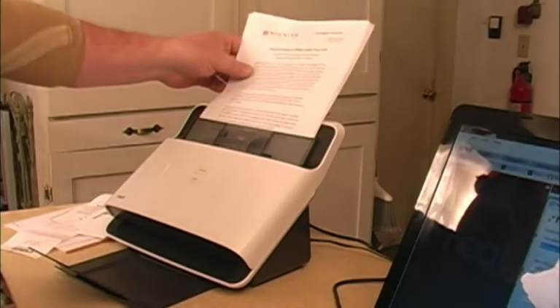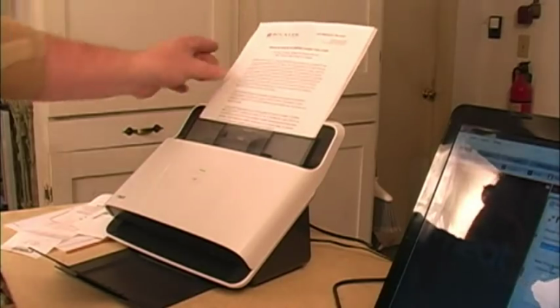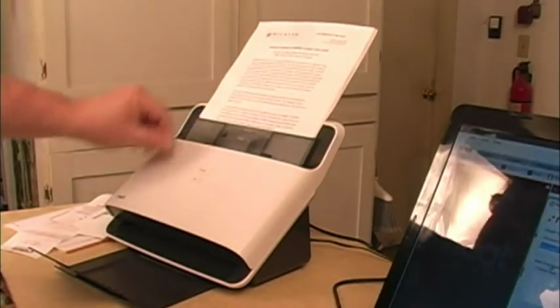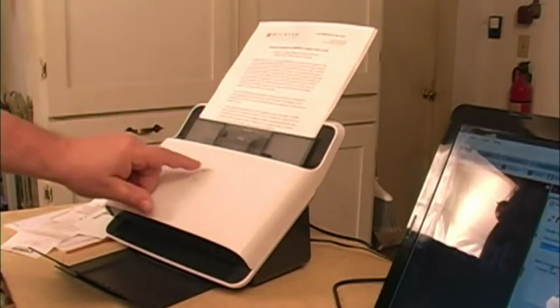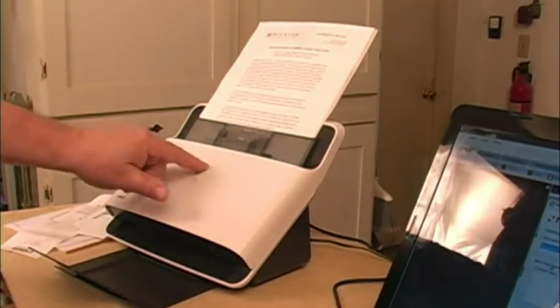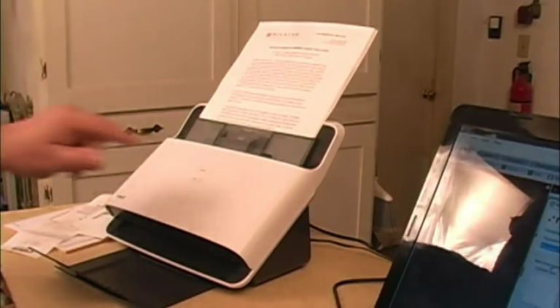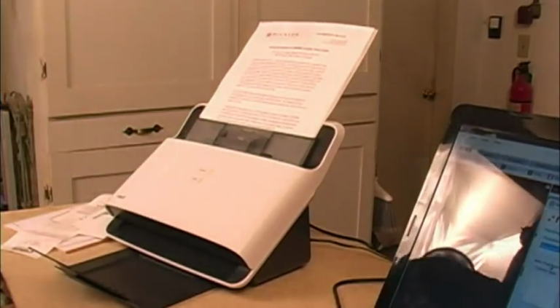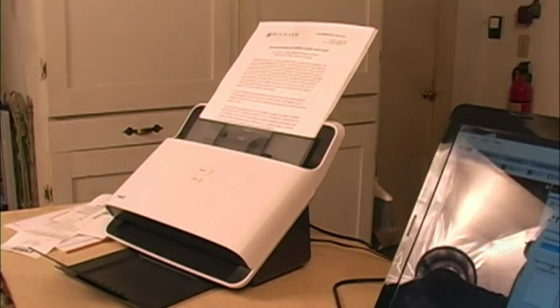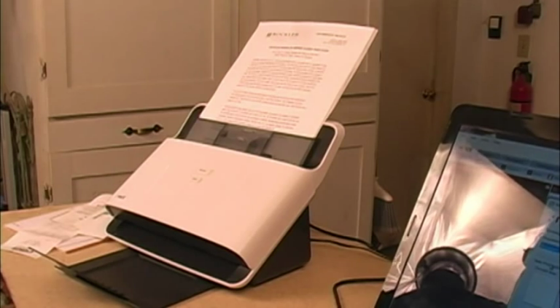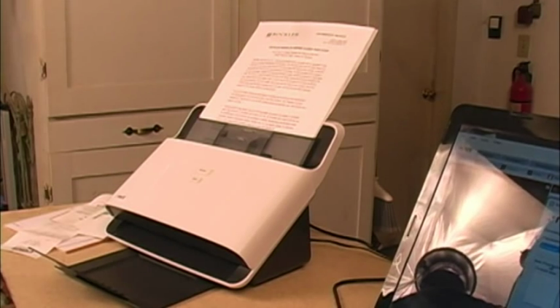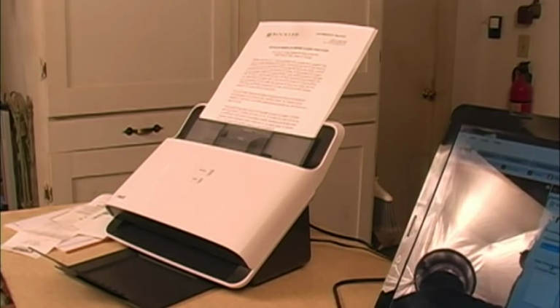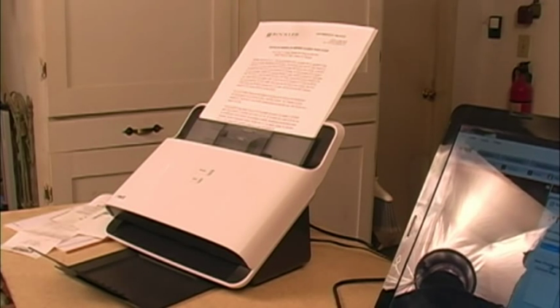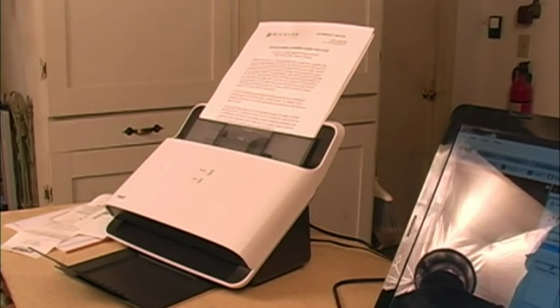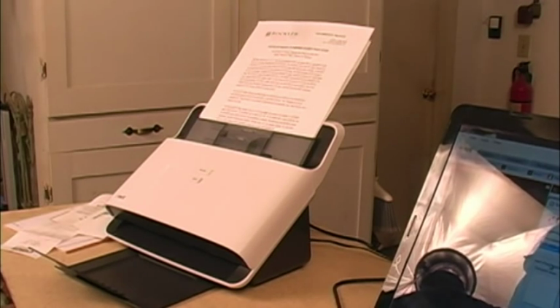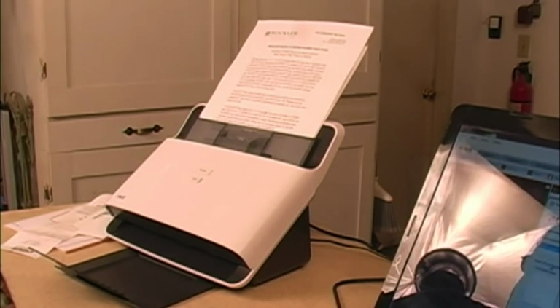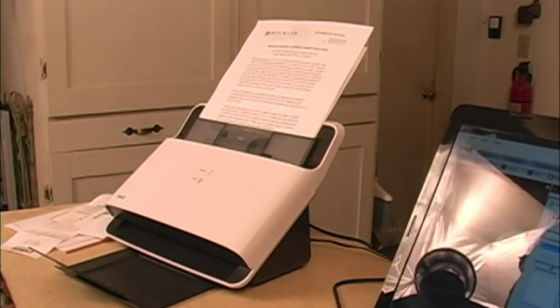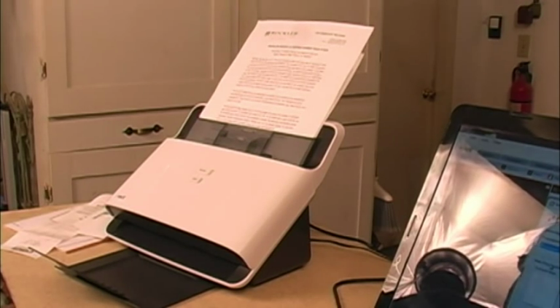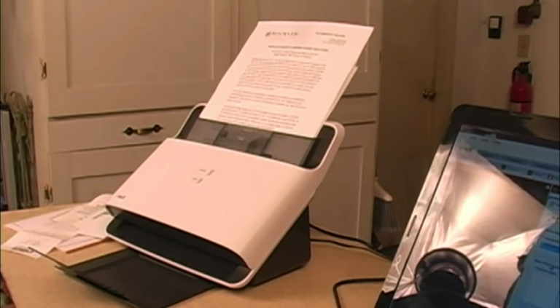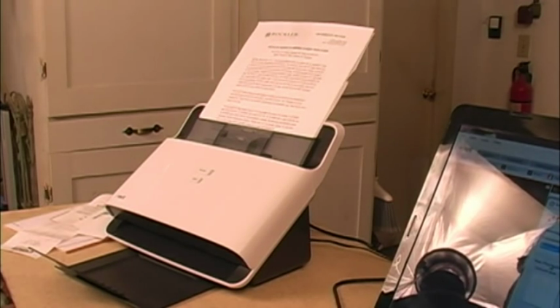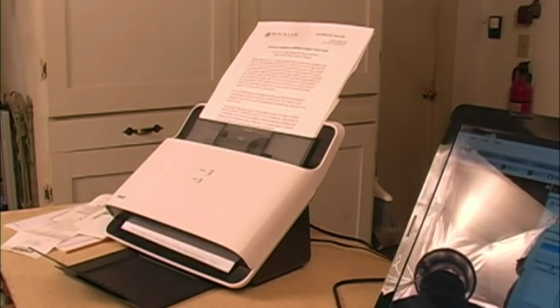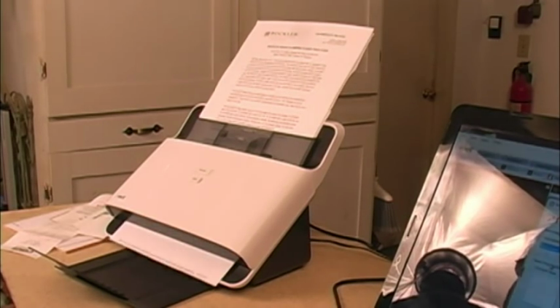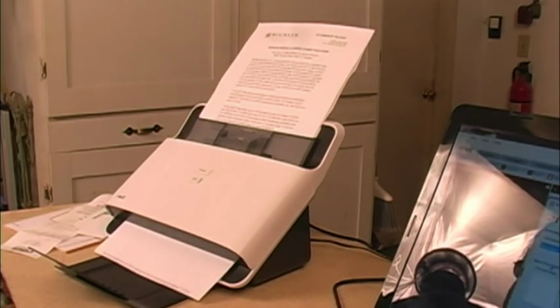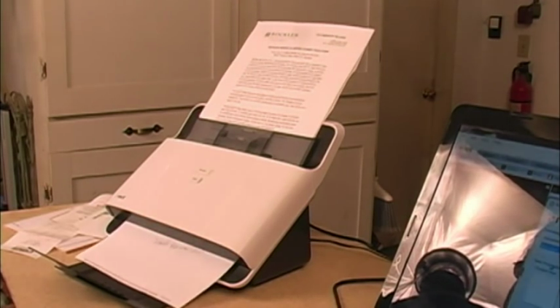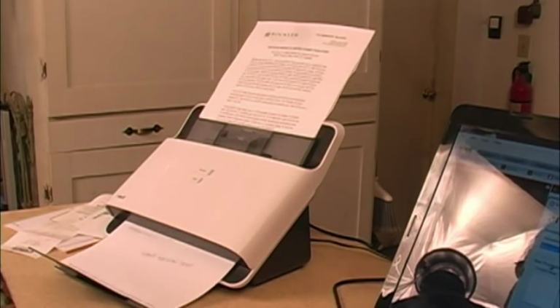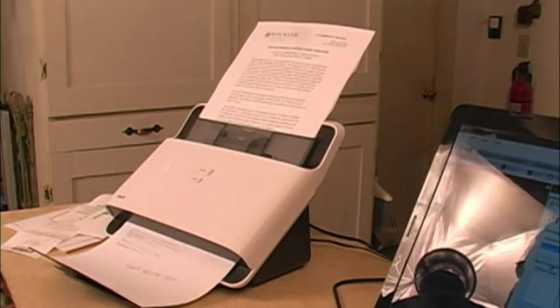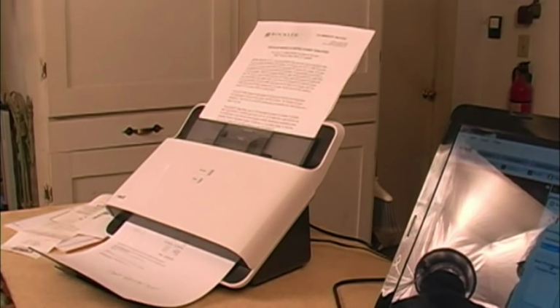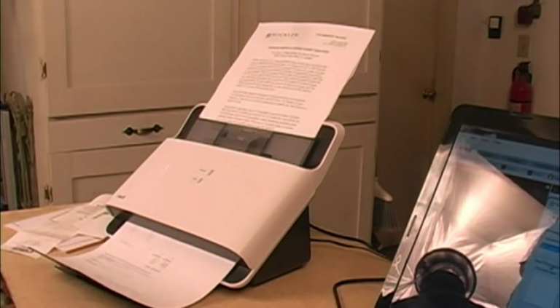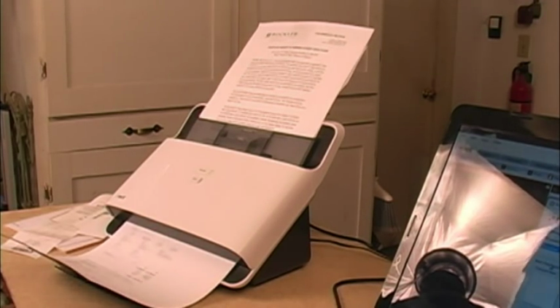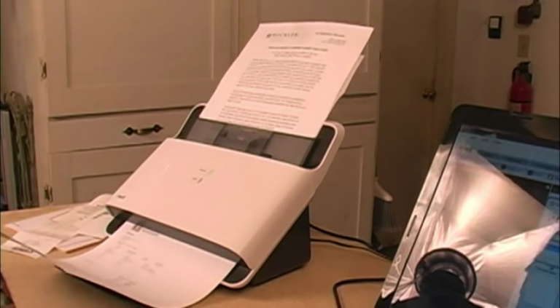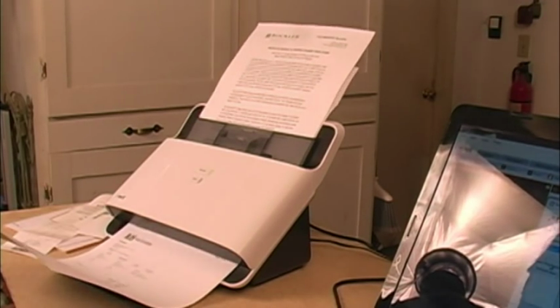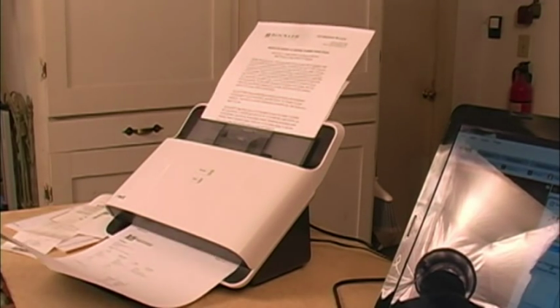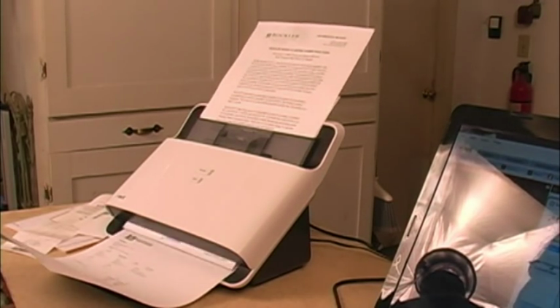You do still have to remember what you're looking for, but the NeatDesk system does pretty much everything else for you.